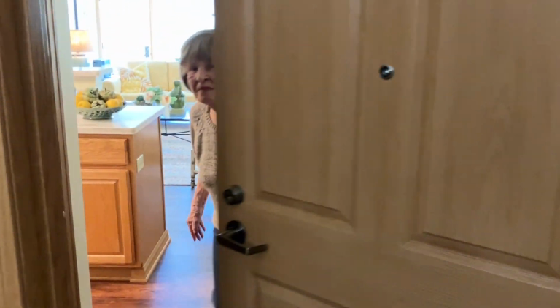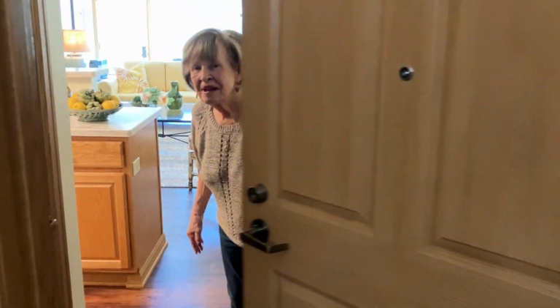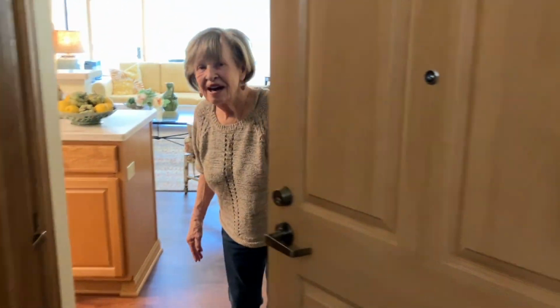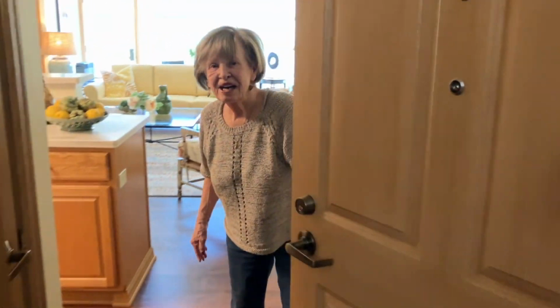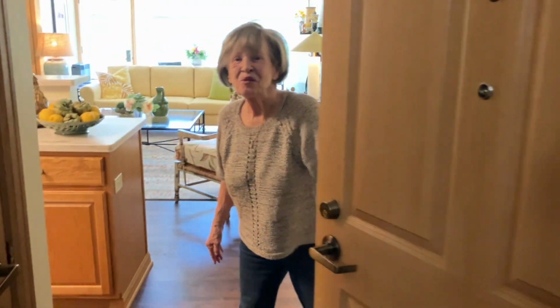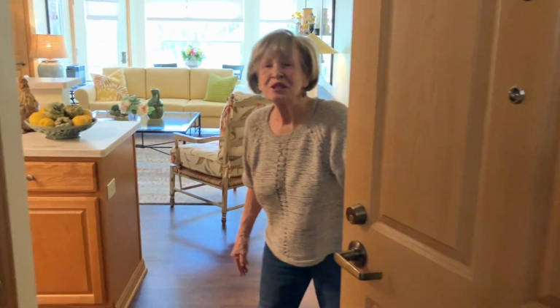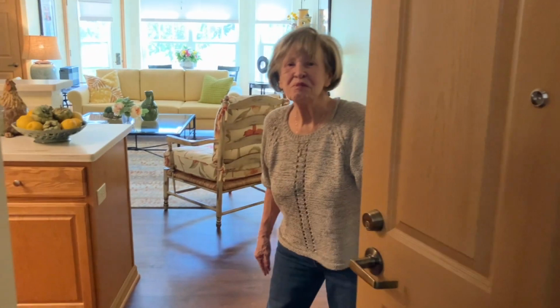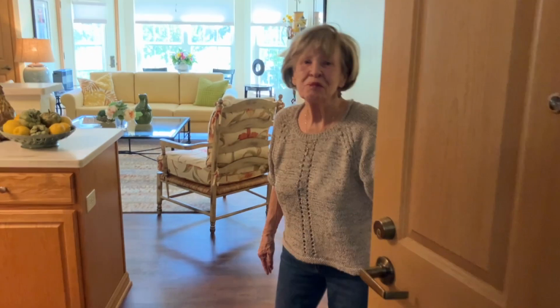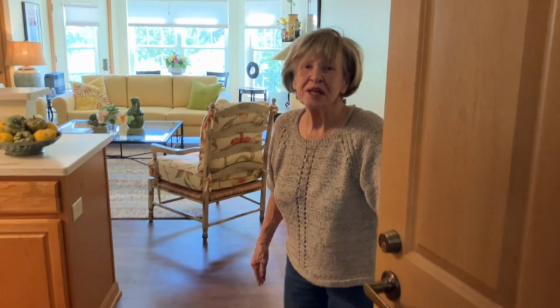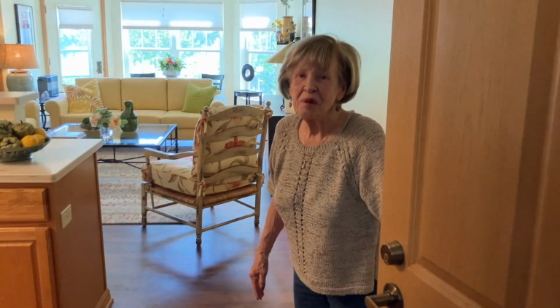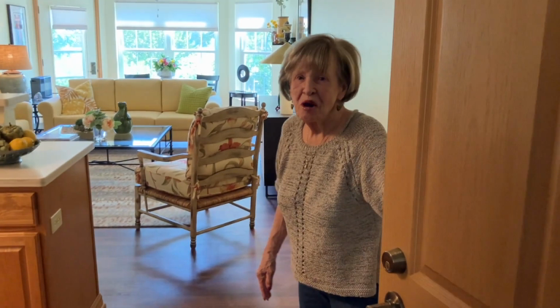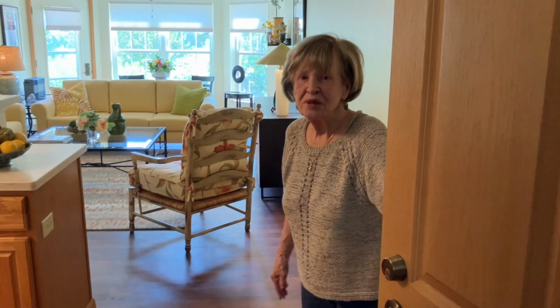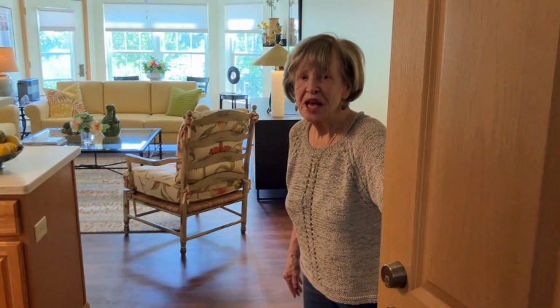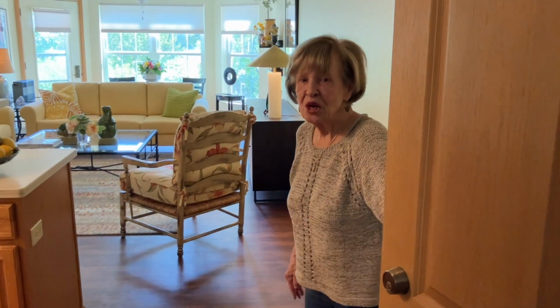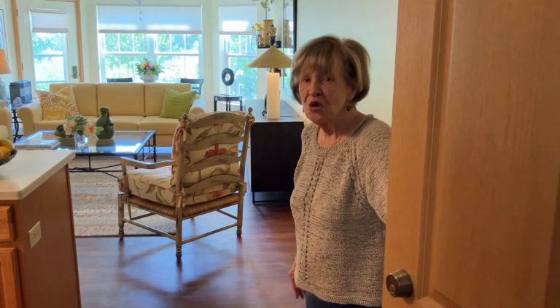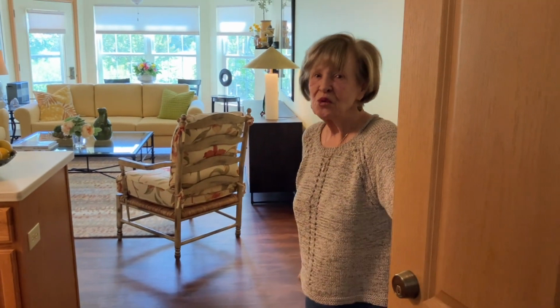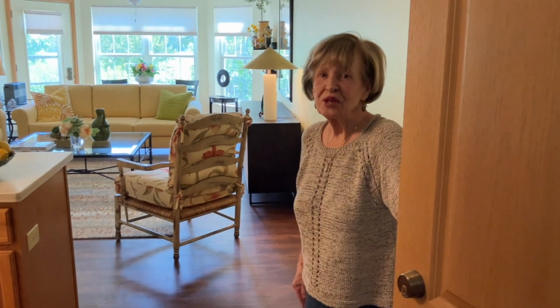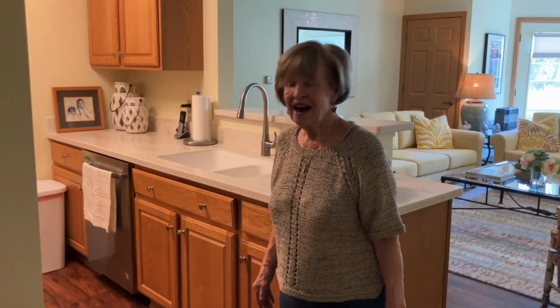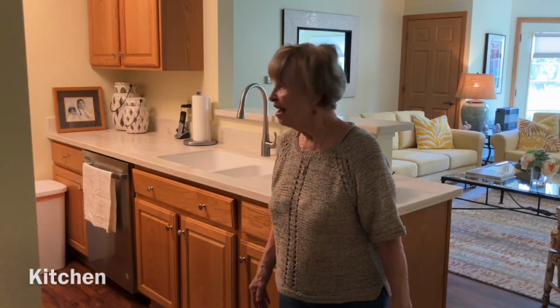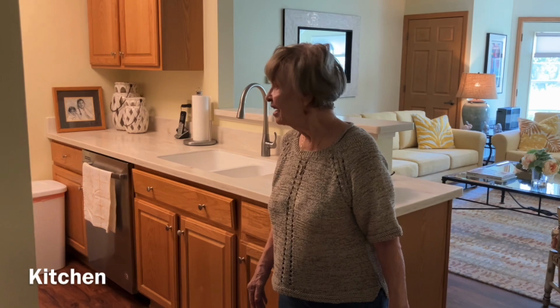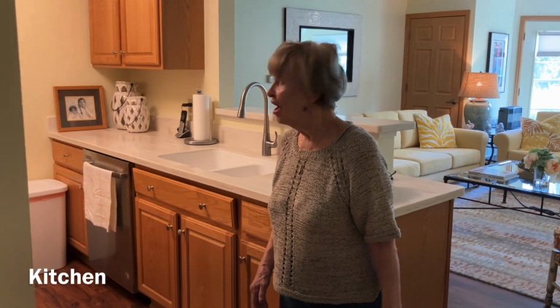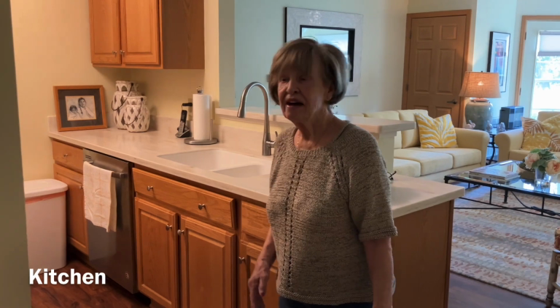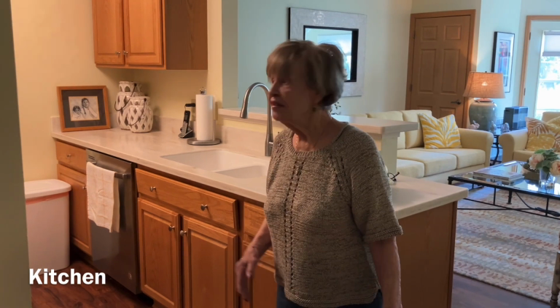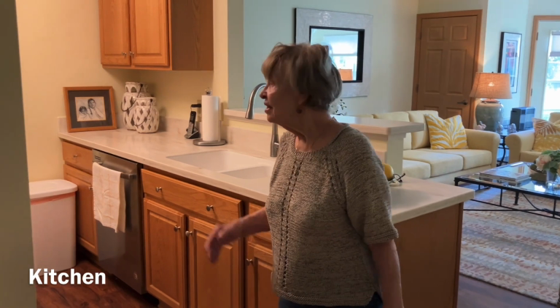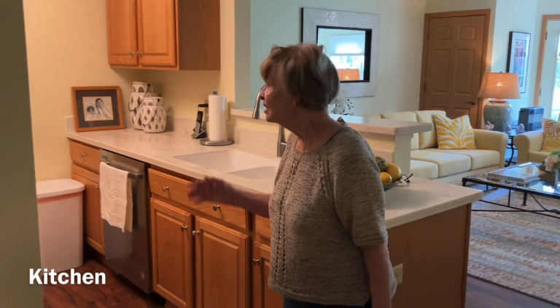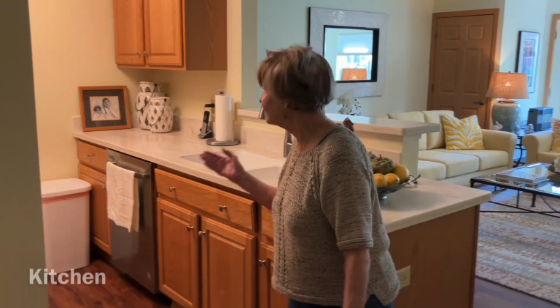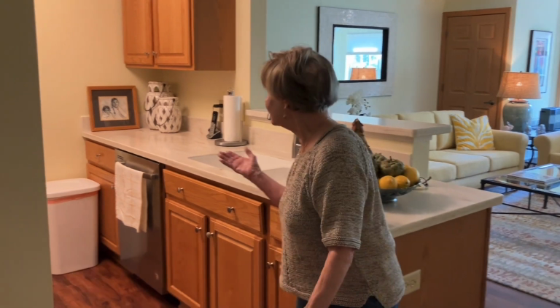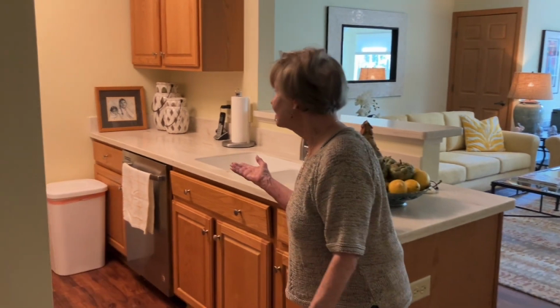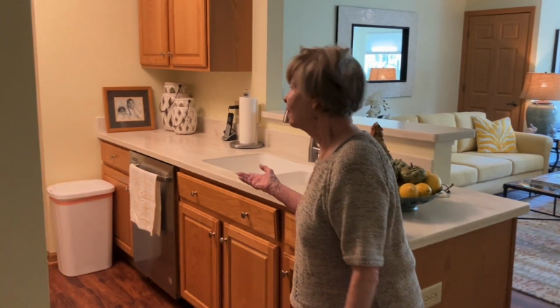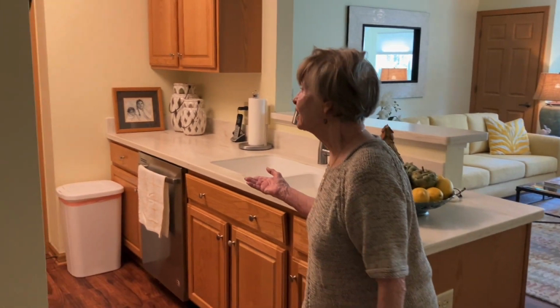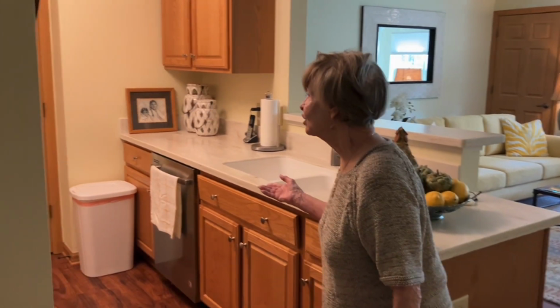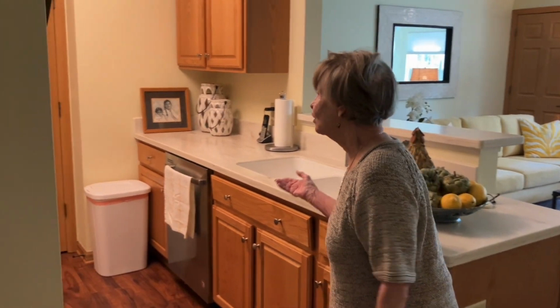Hi, welcome to my apartment at Oakwood. This is my kitchen.